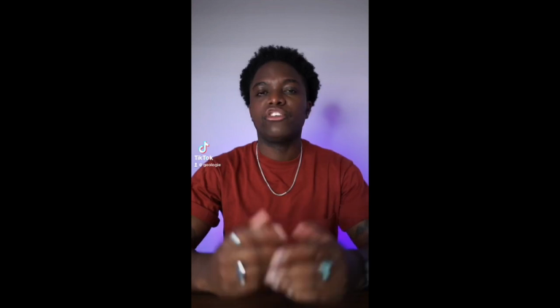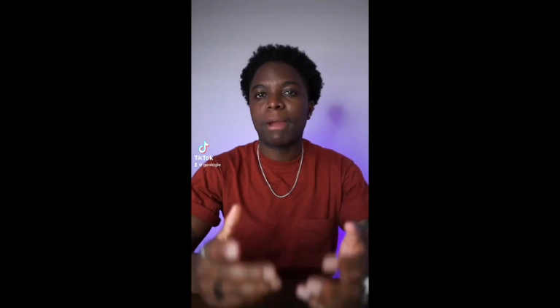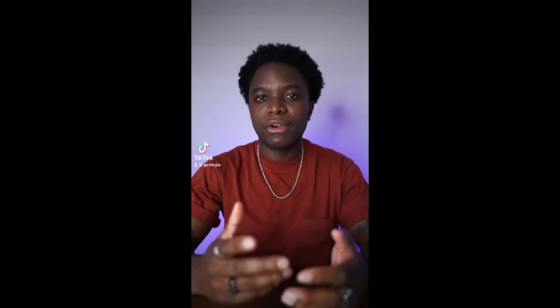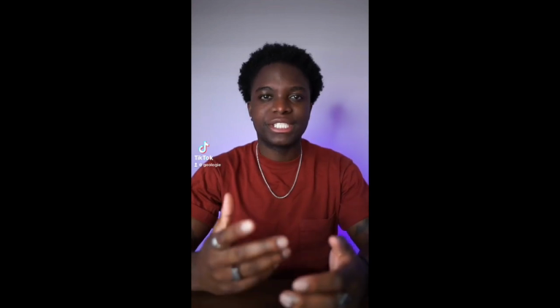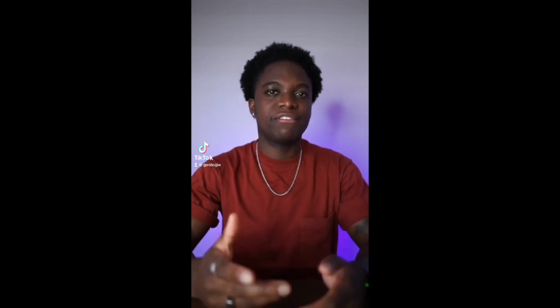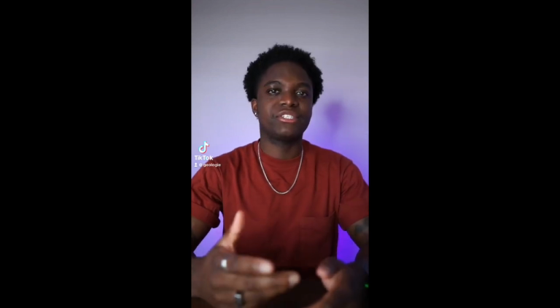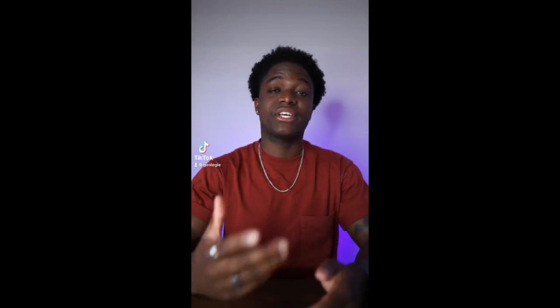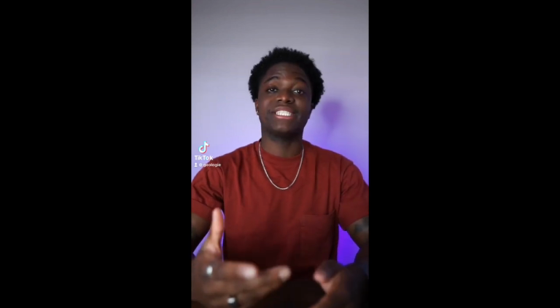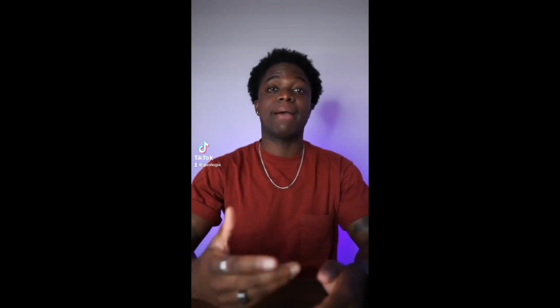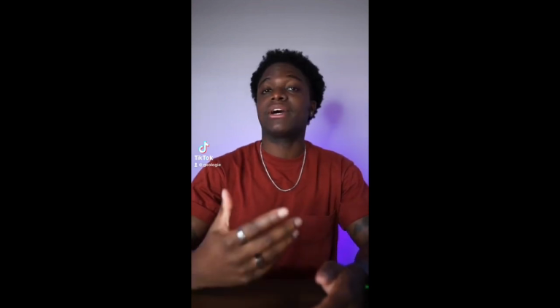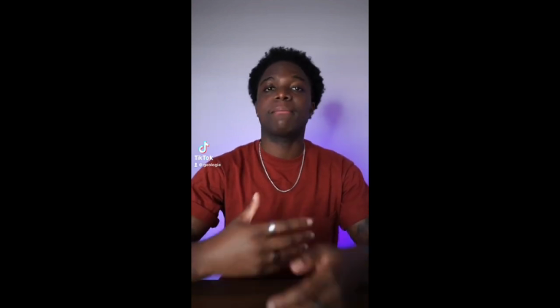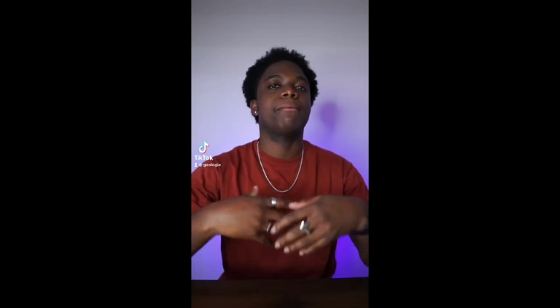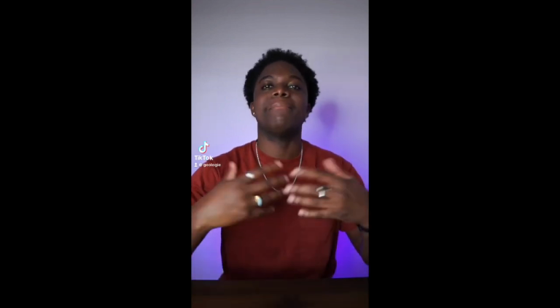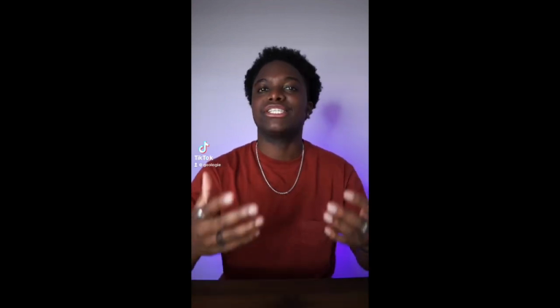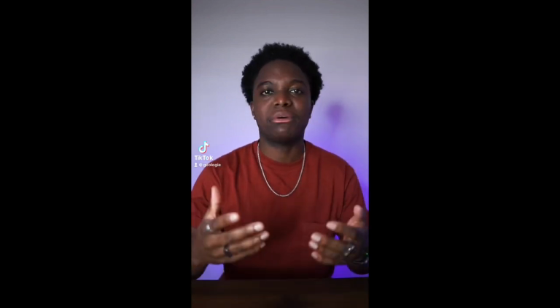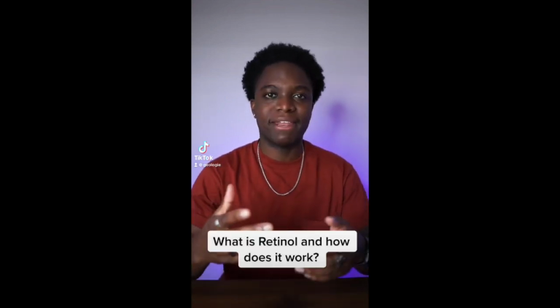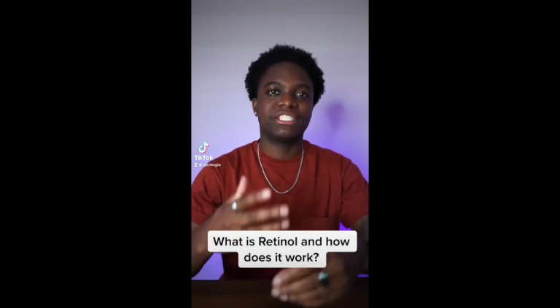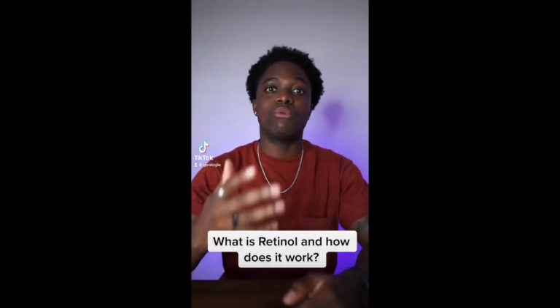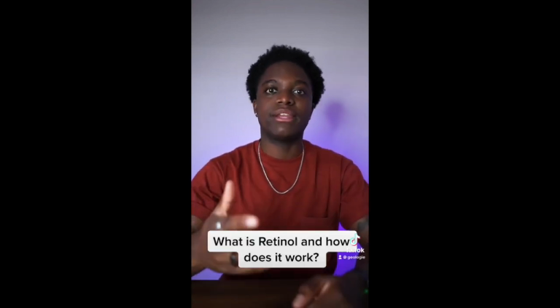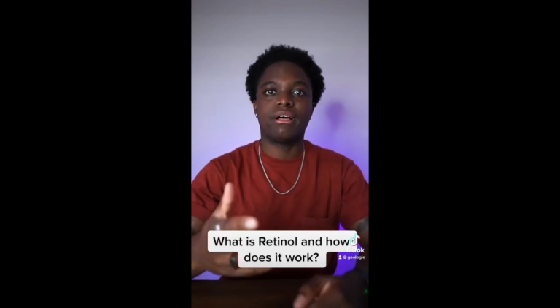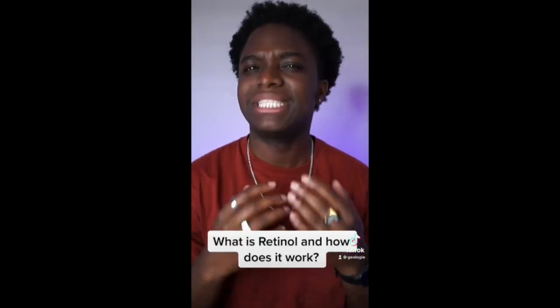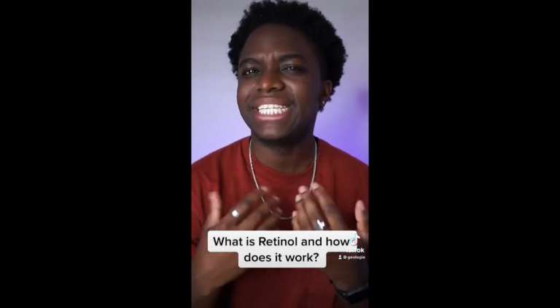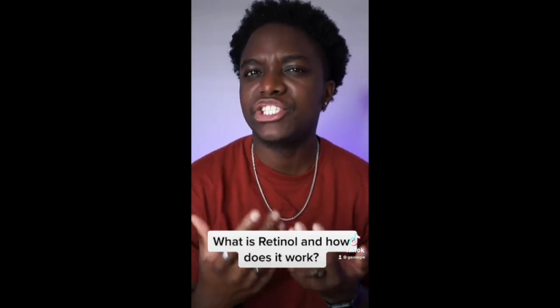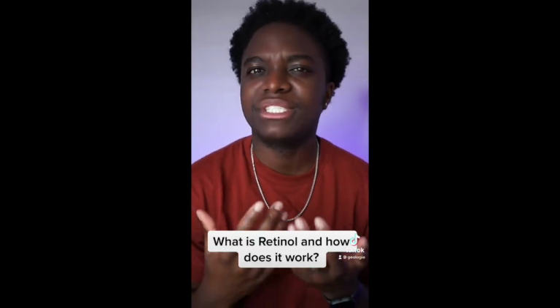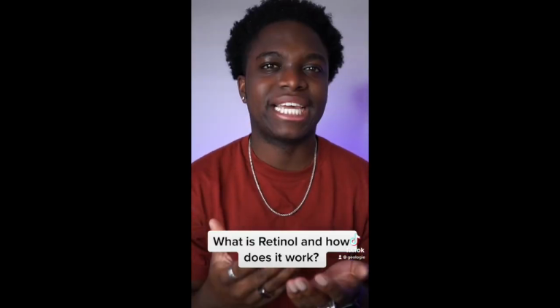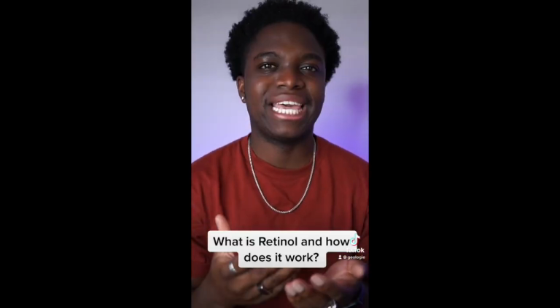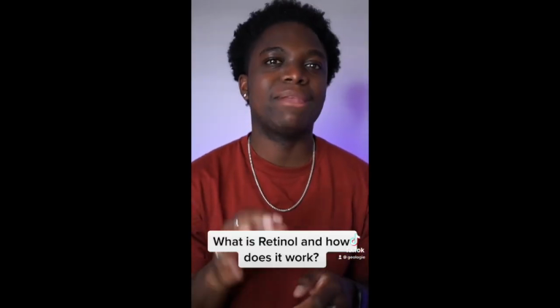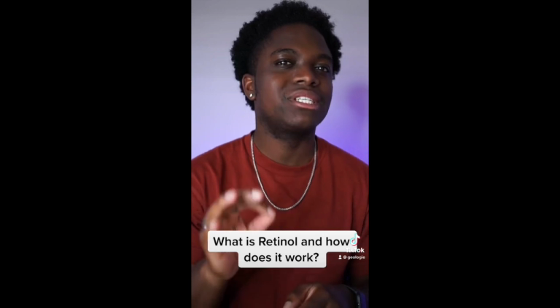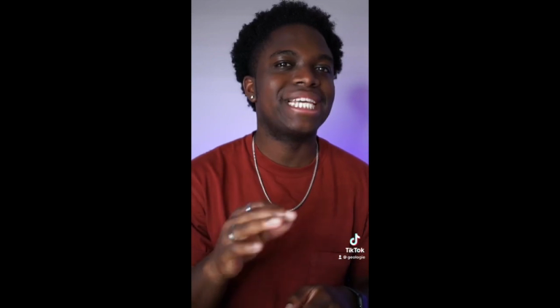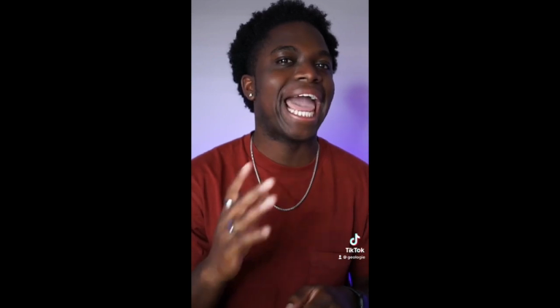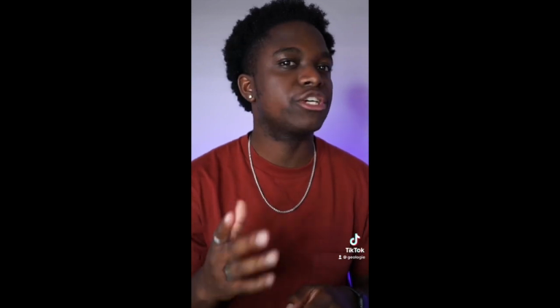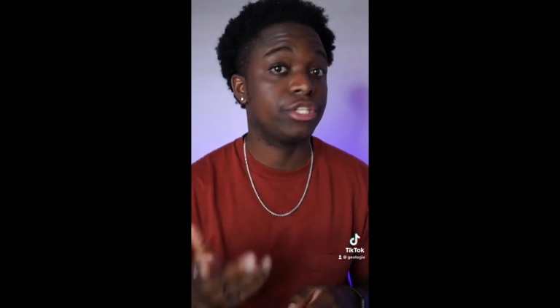You've probably heard skinfluencers on this app talking about the magical benefits of retinol. But is it as useful as they claim, and what does it actually do?